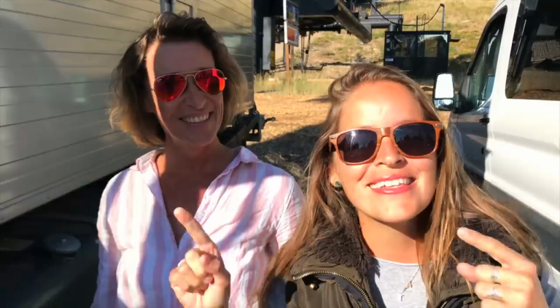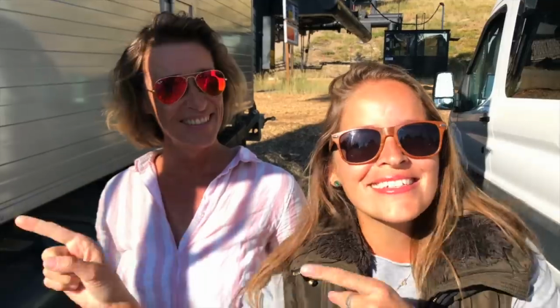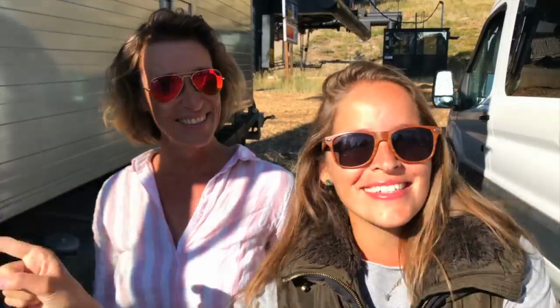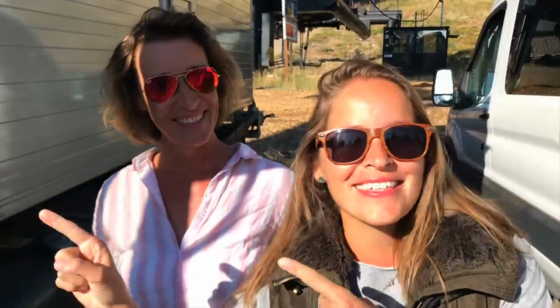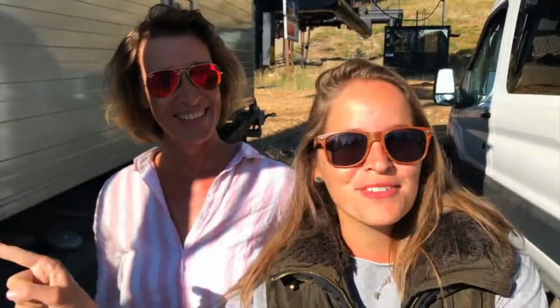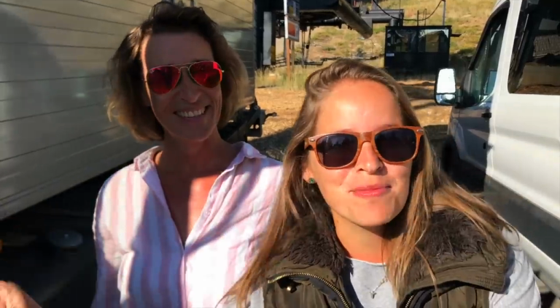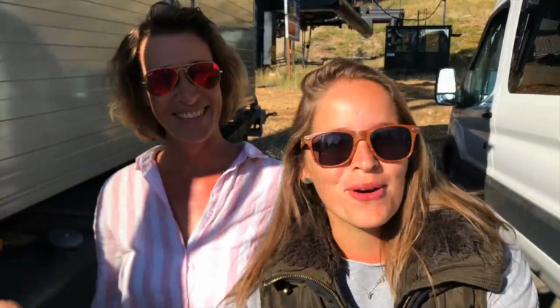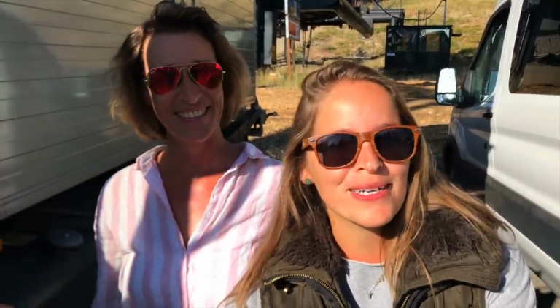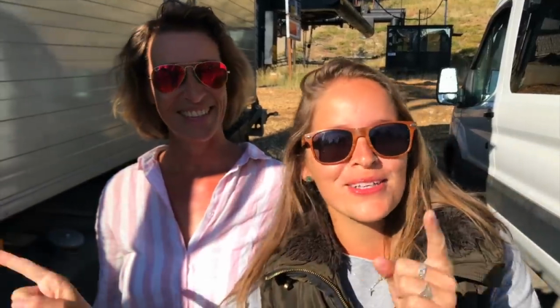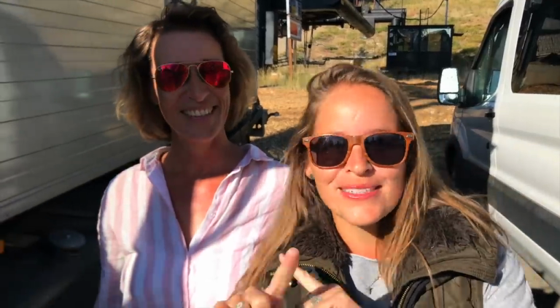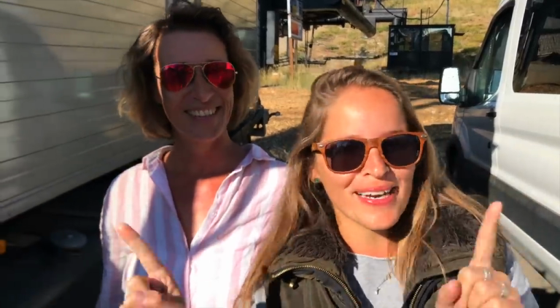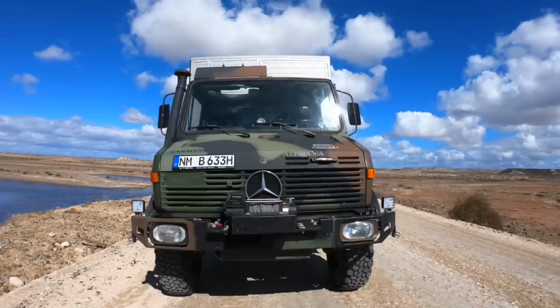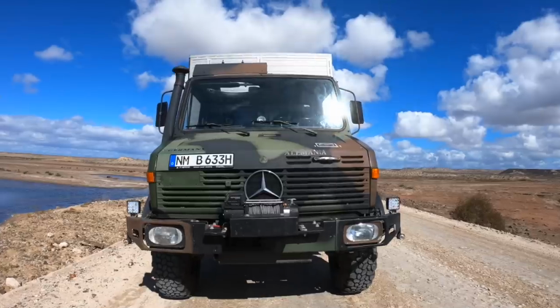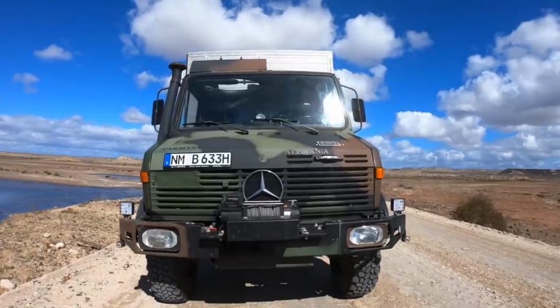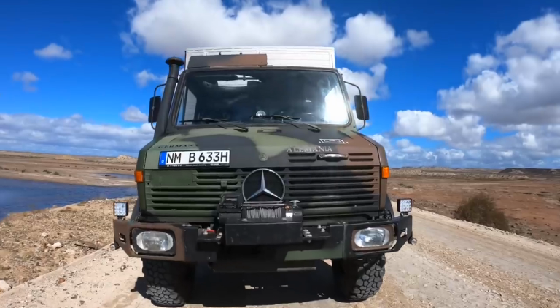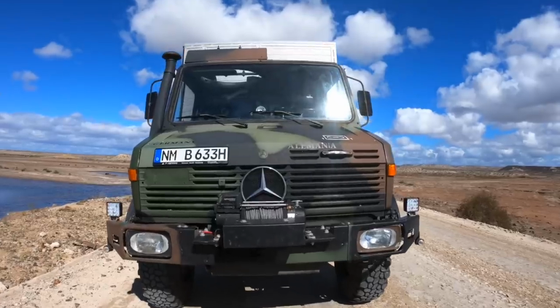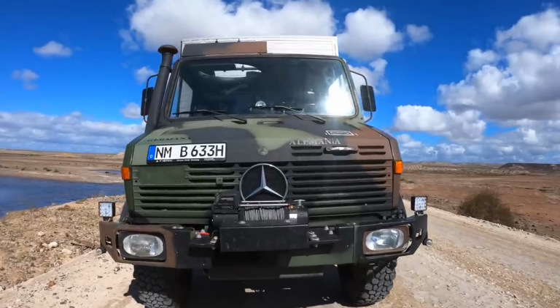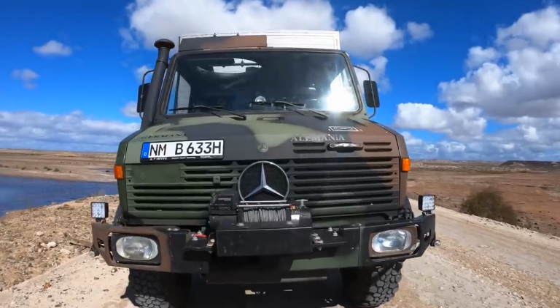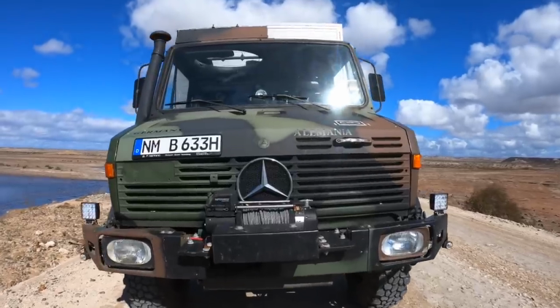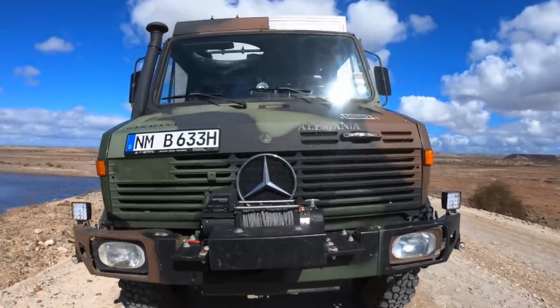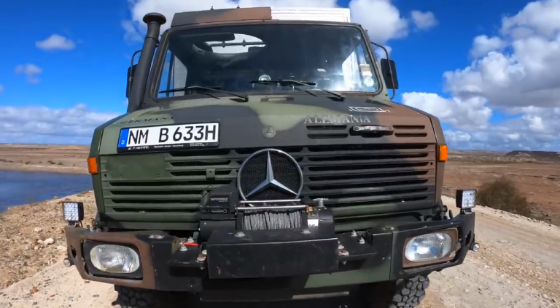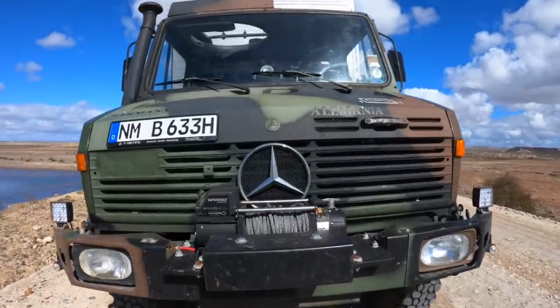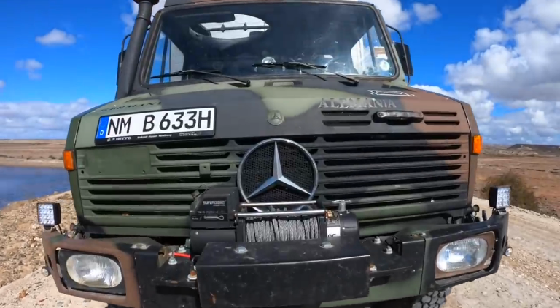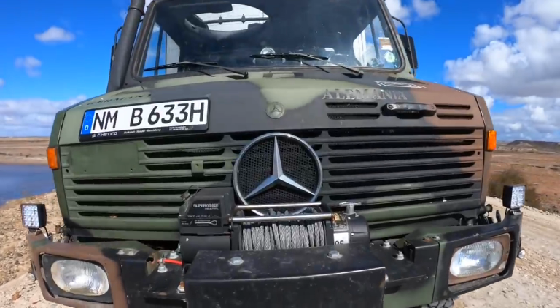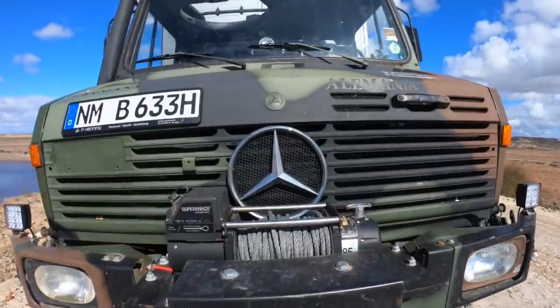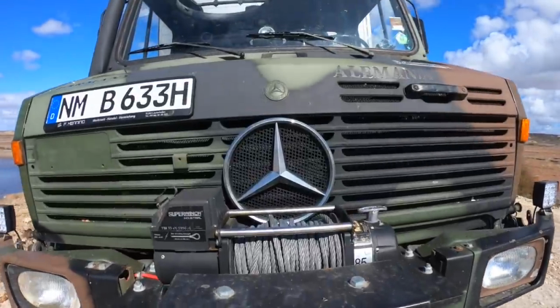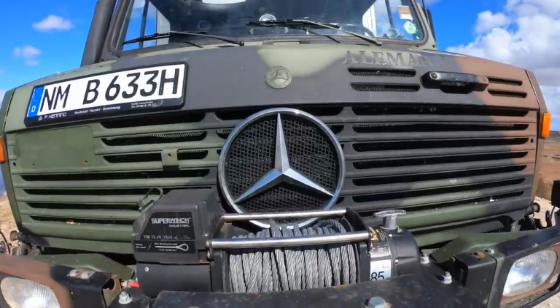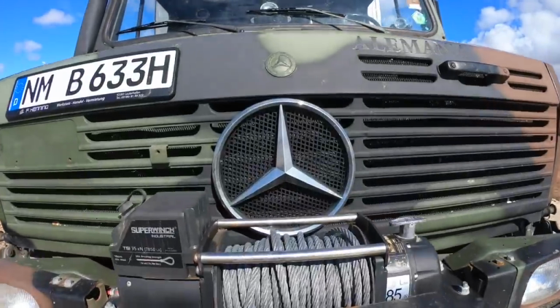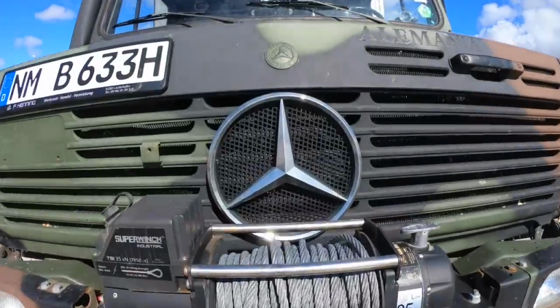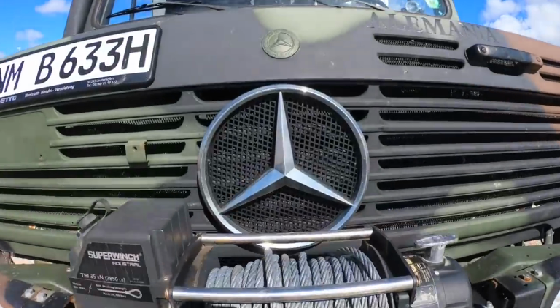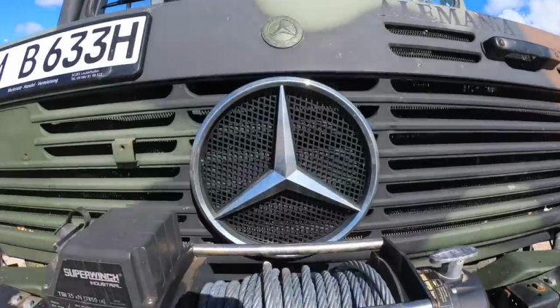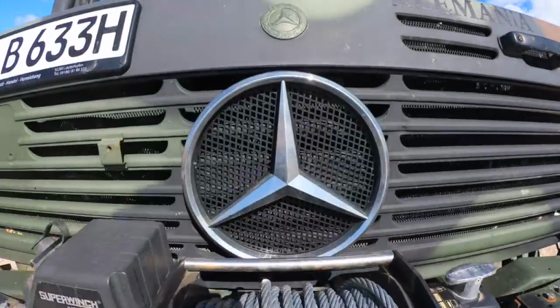This is a Unimog — not ours. This is a Unimog. Really, really, yeah.